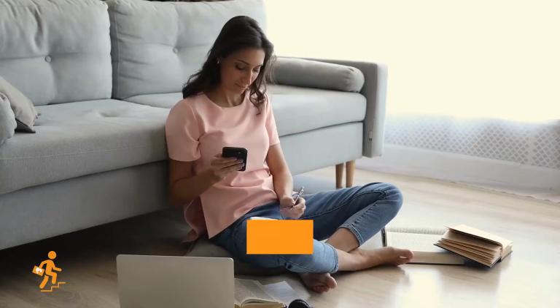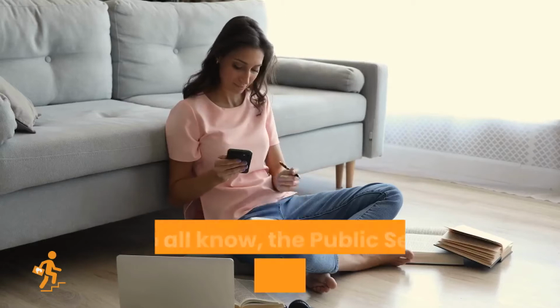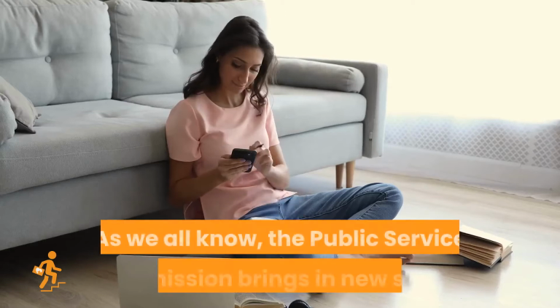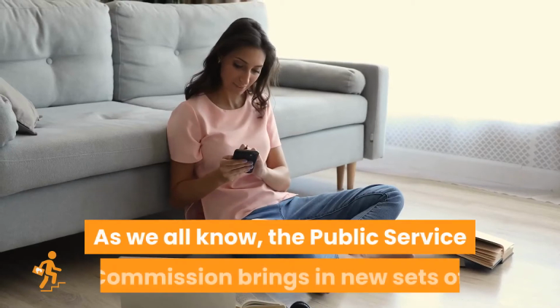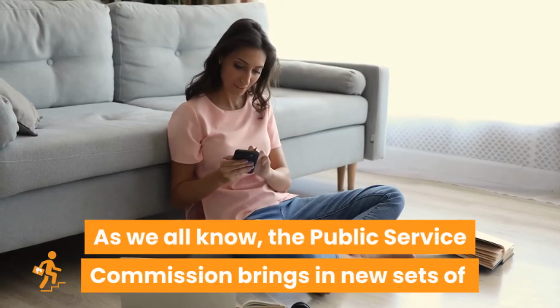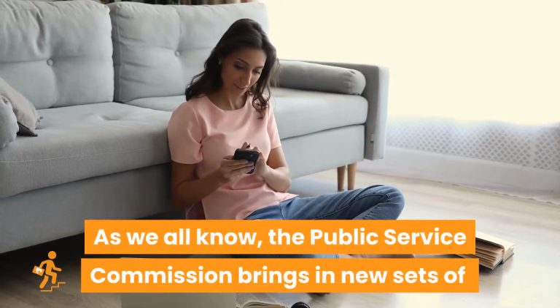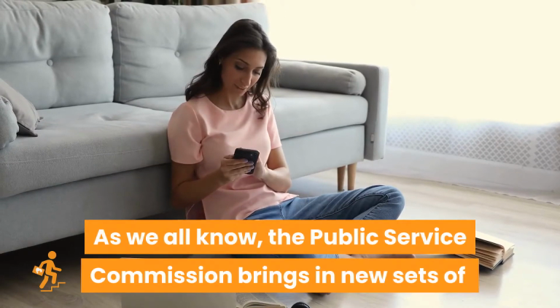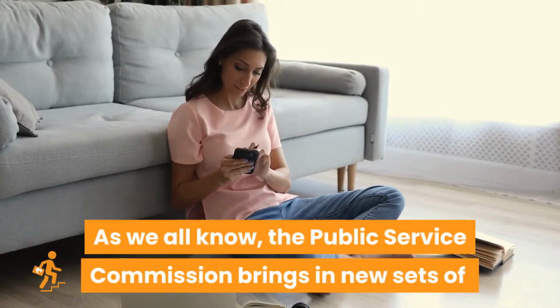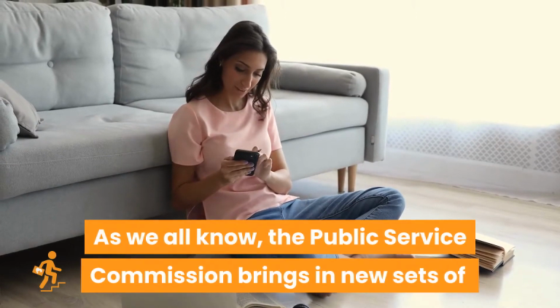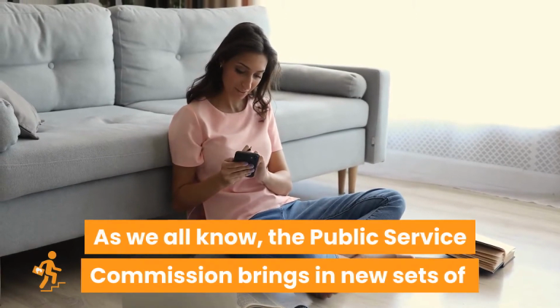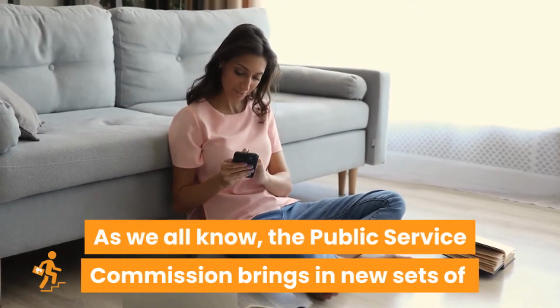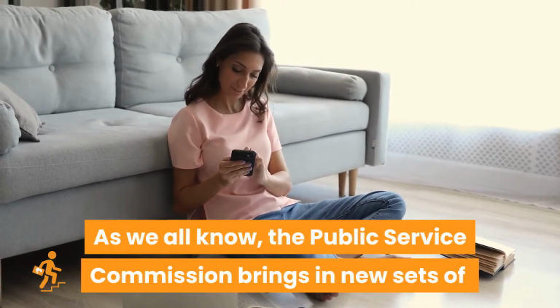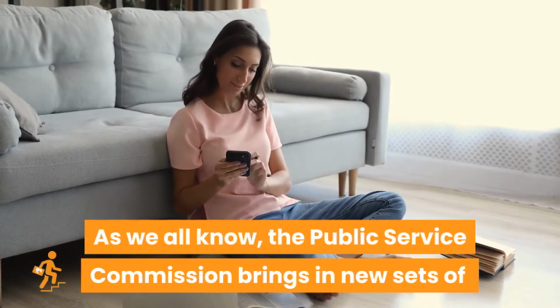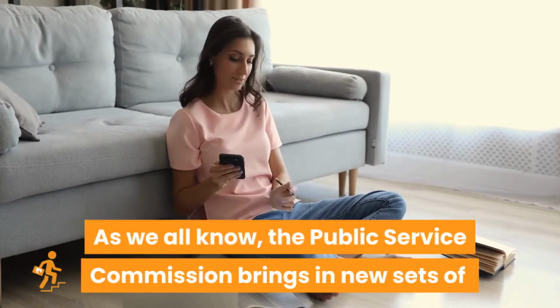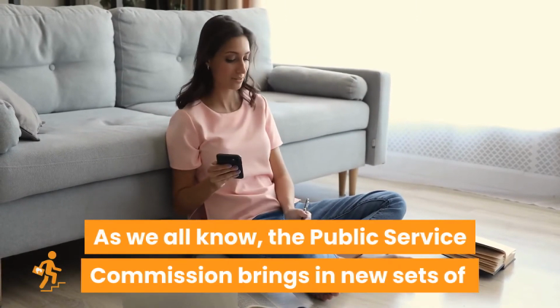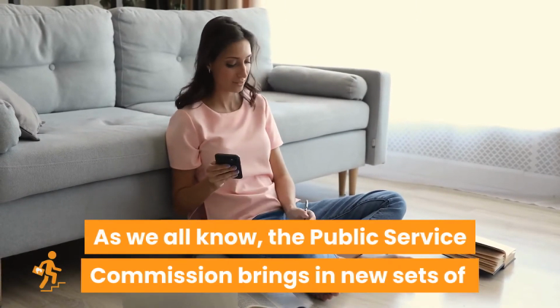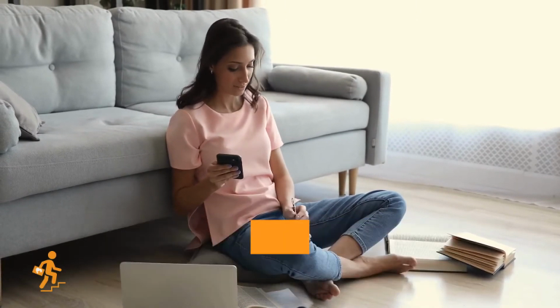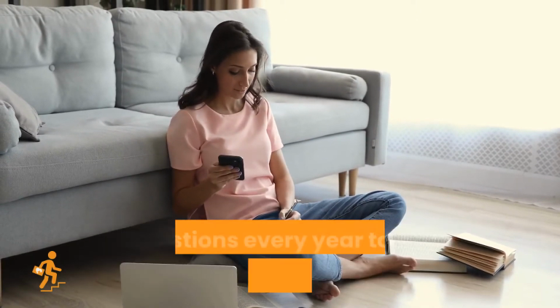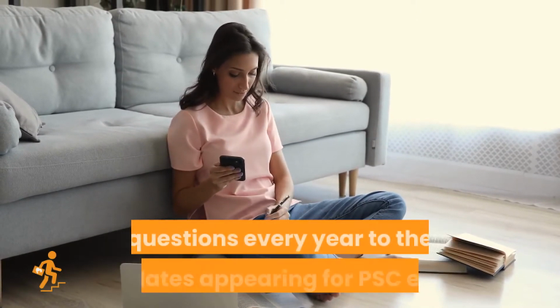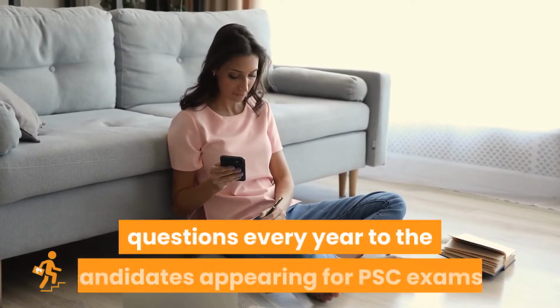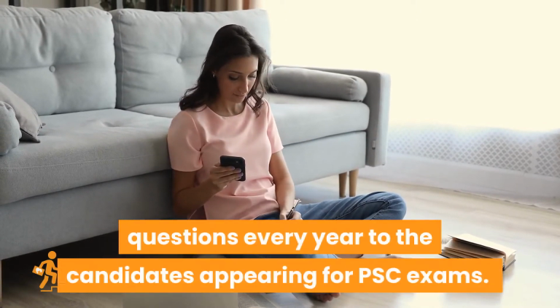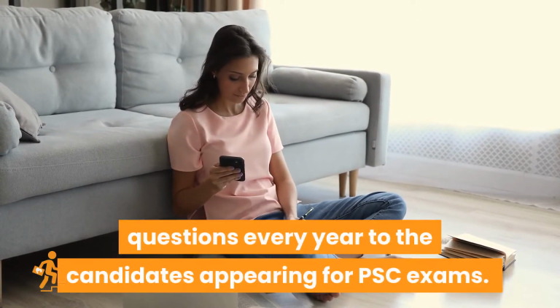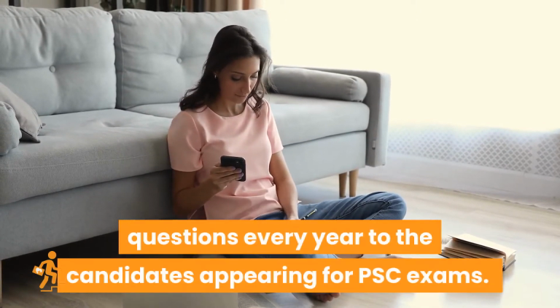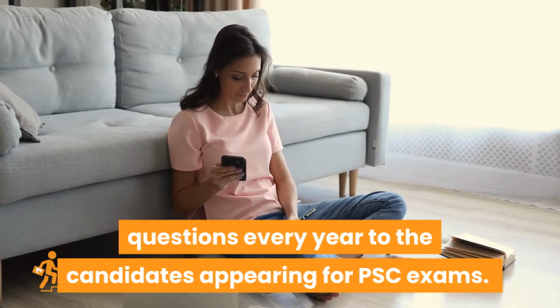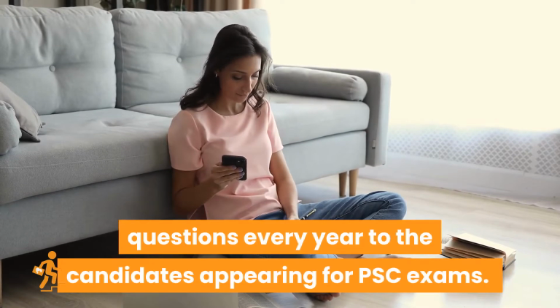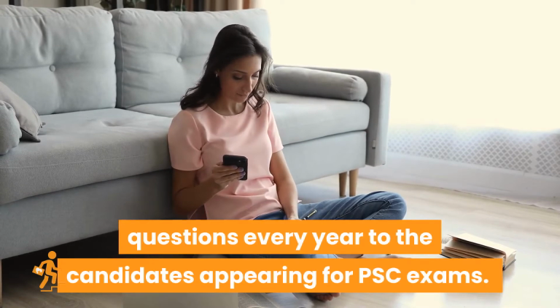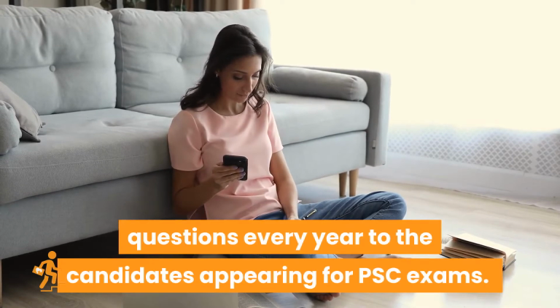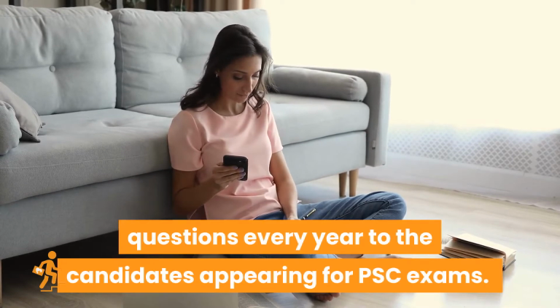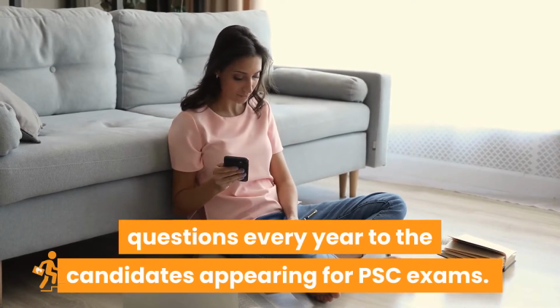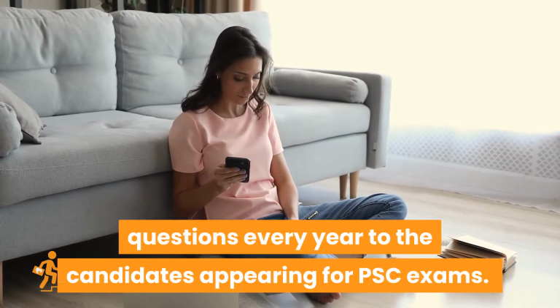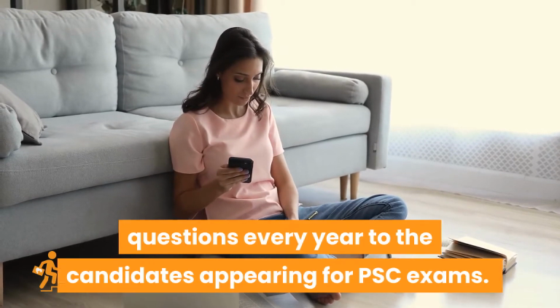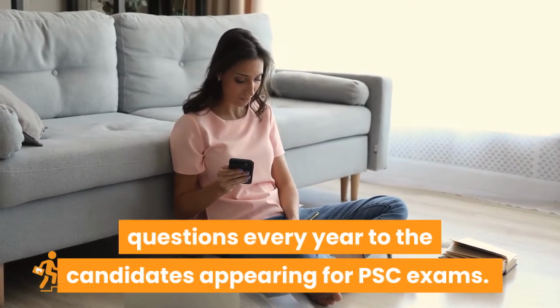As we all know, the Public Service Commission brings in new sets of questions every year to the candidates appearing for PSC exams.